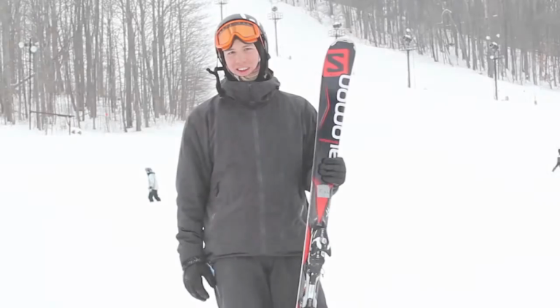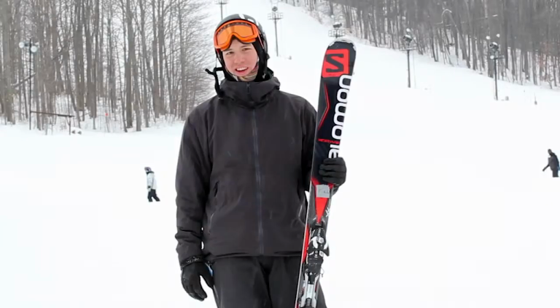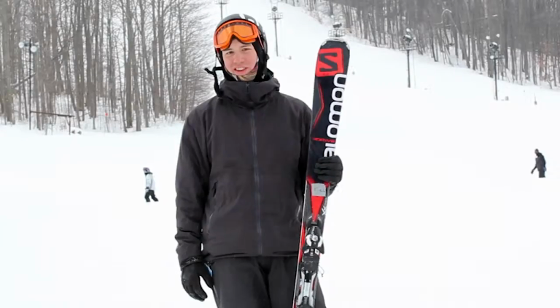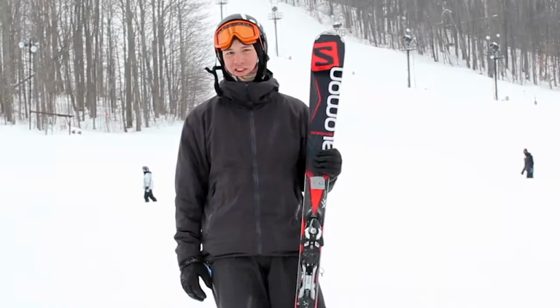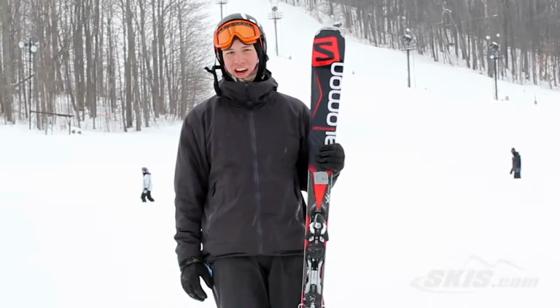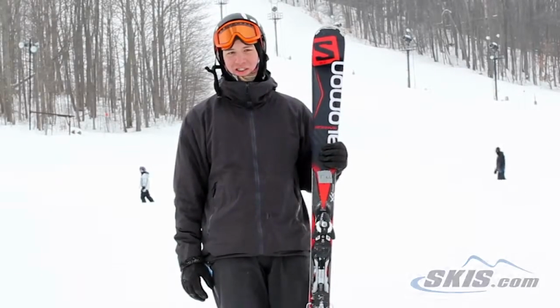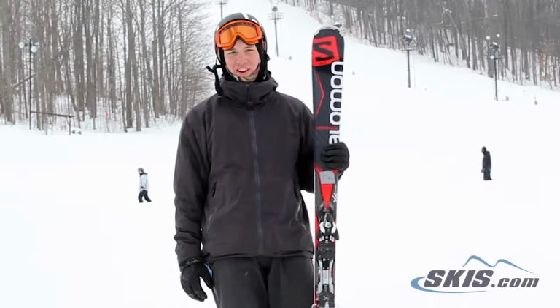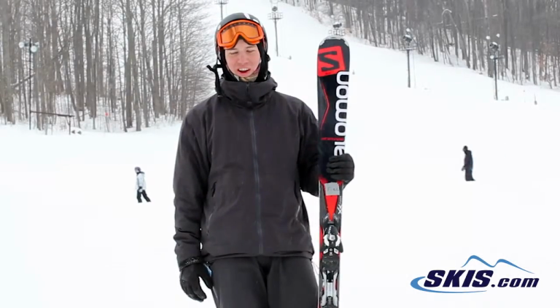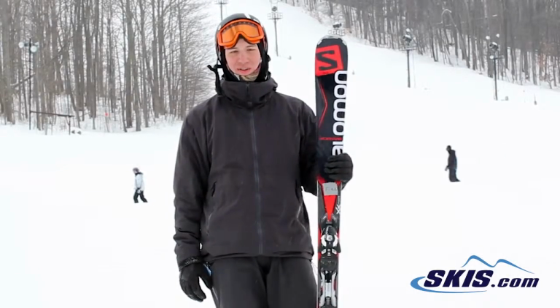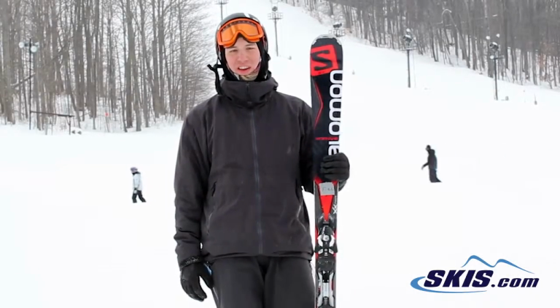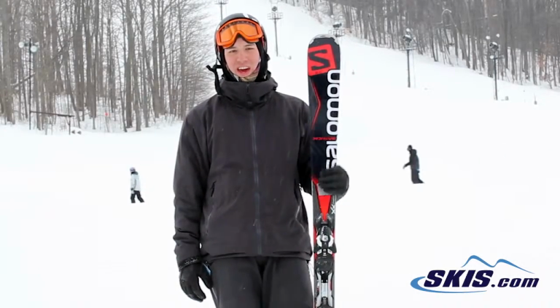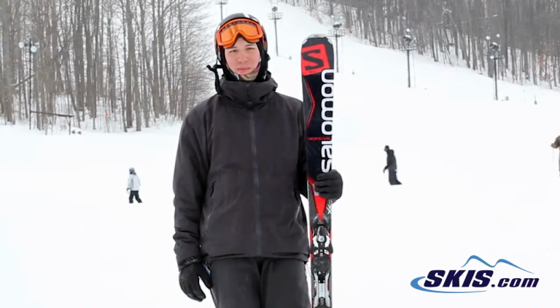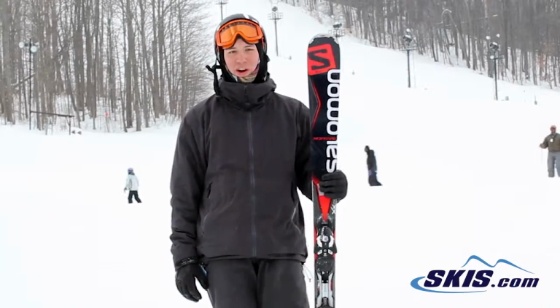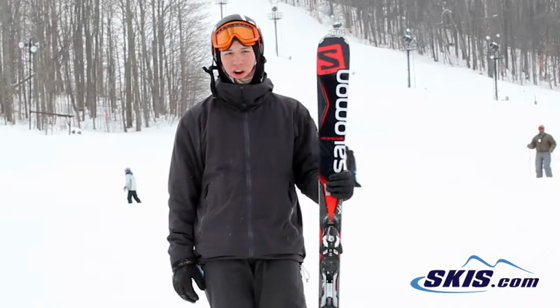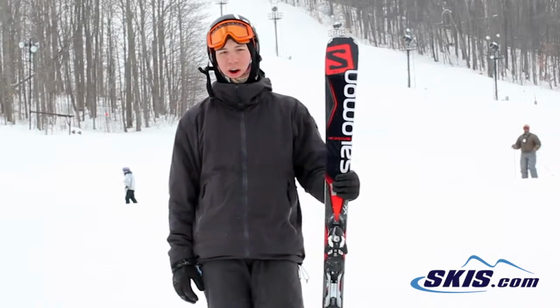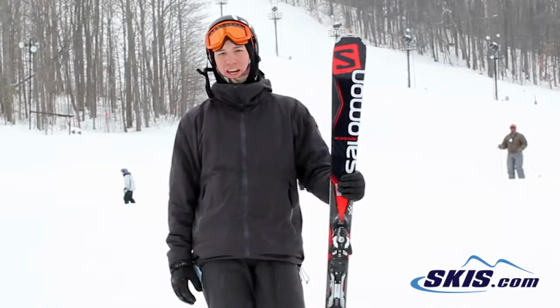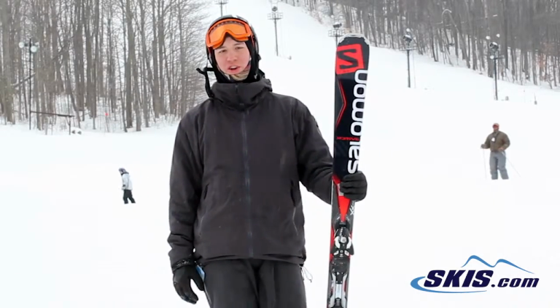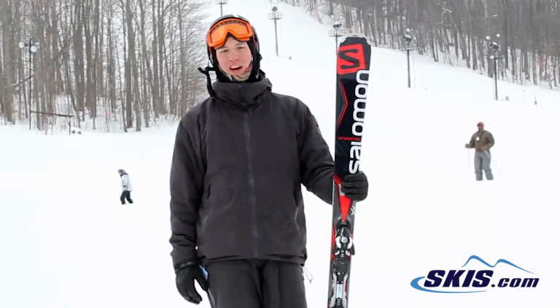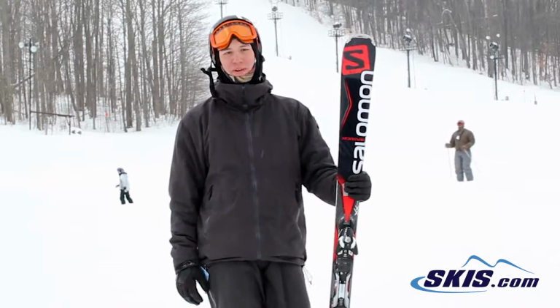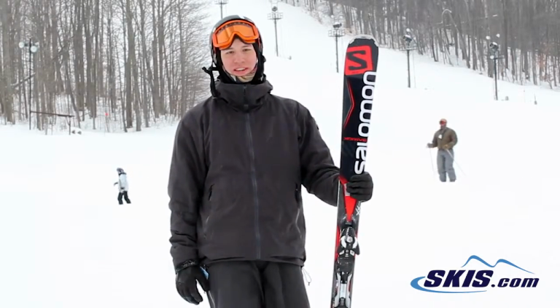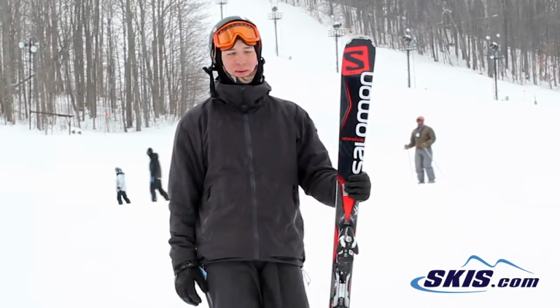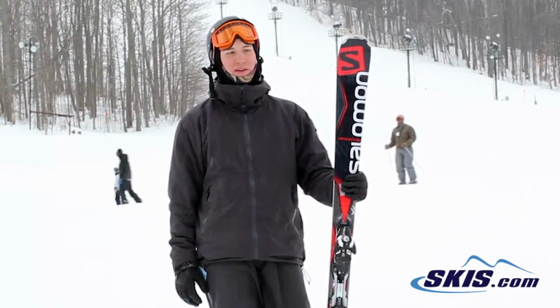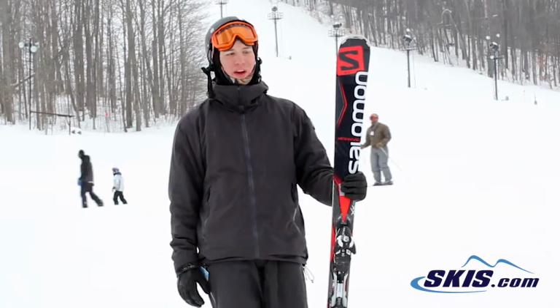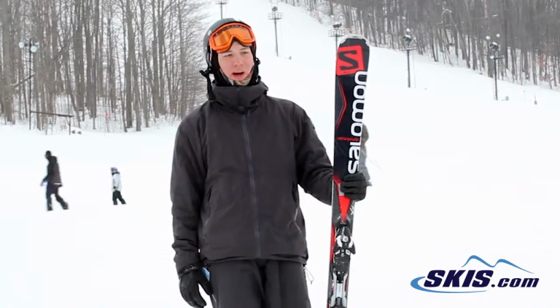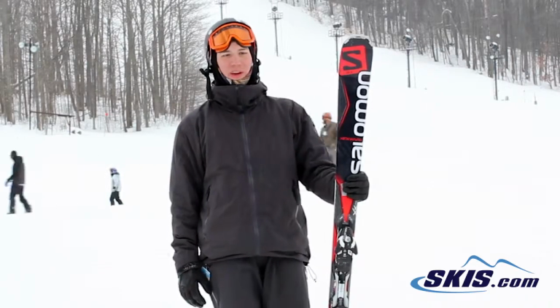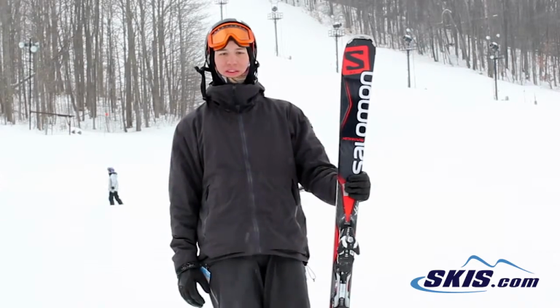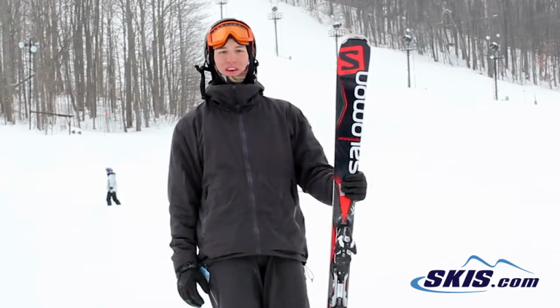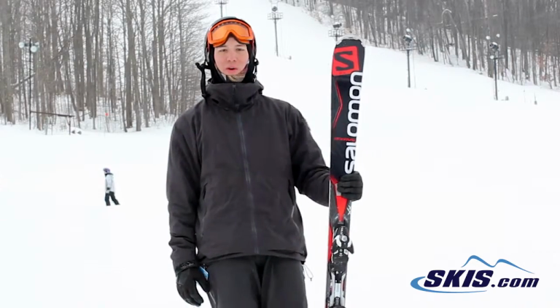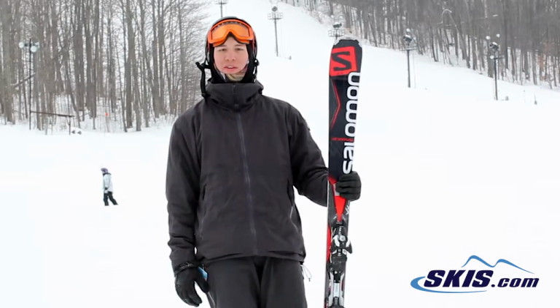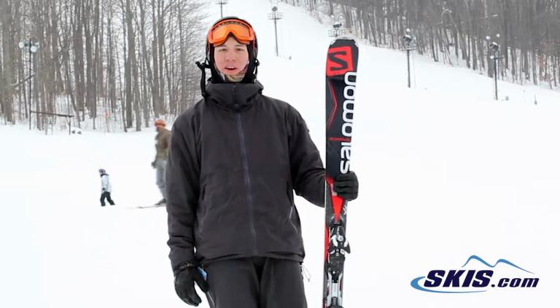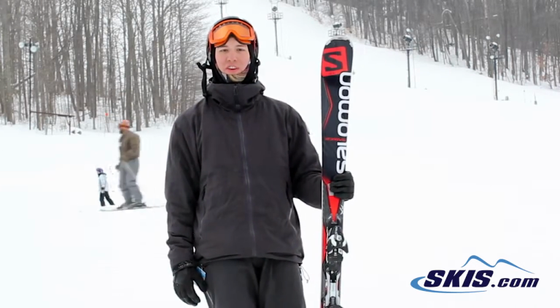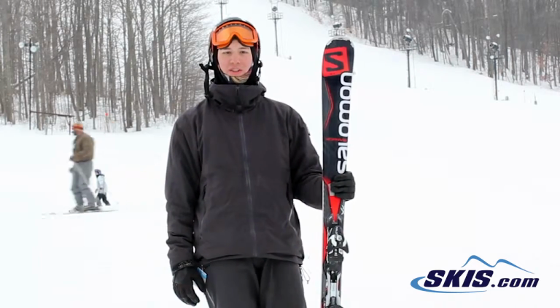Hey, this is Josh. Just got off the 8.0 X-Drive by Salomon. Give this ski 4 out of 5 stars.